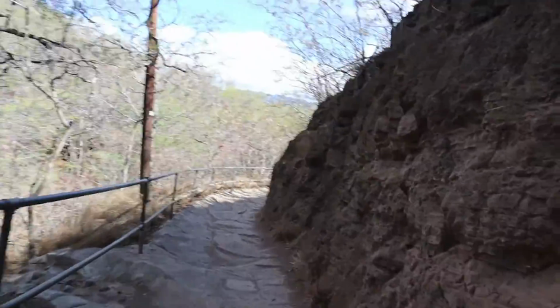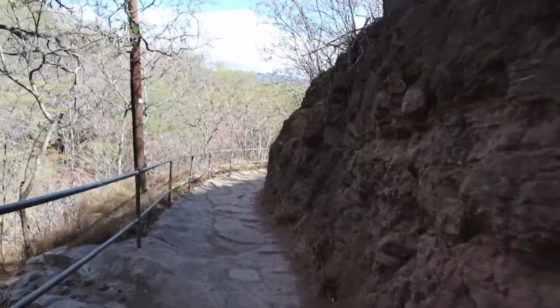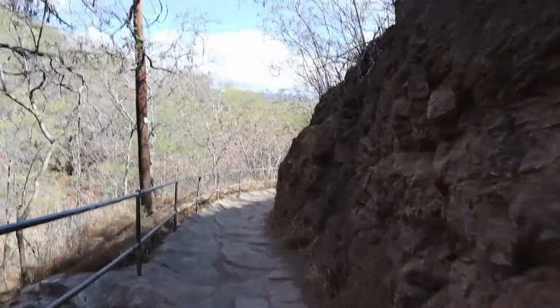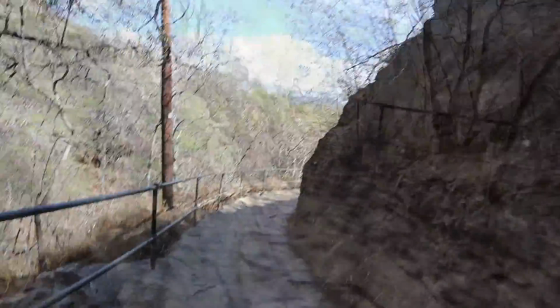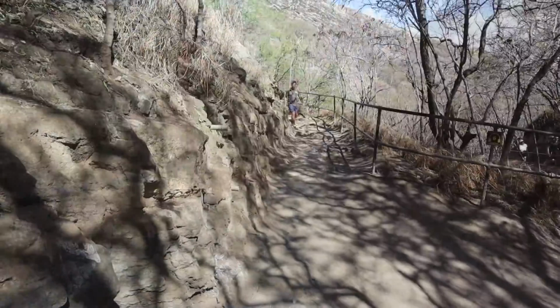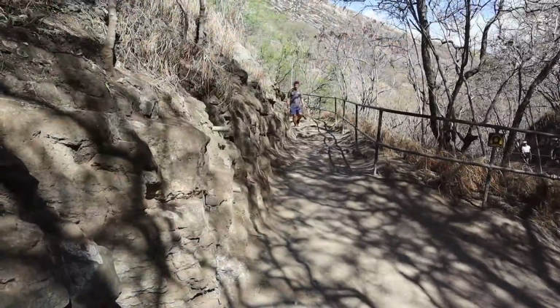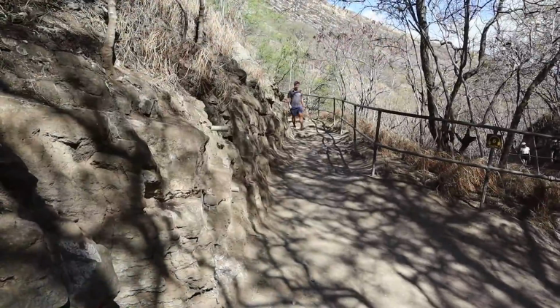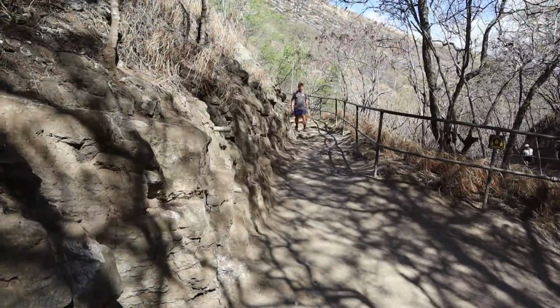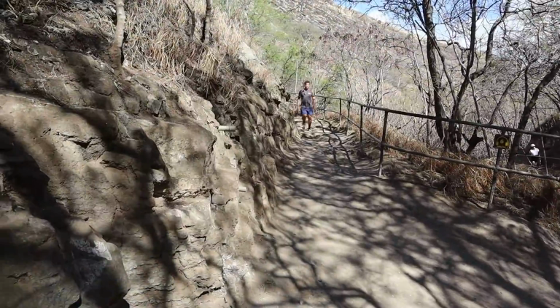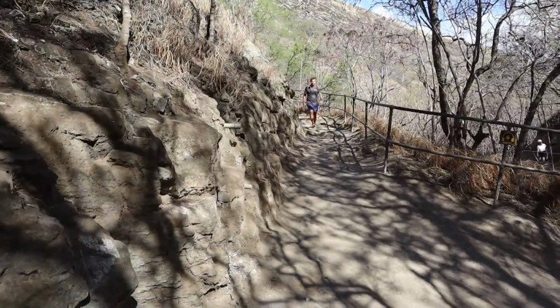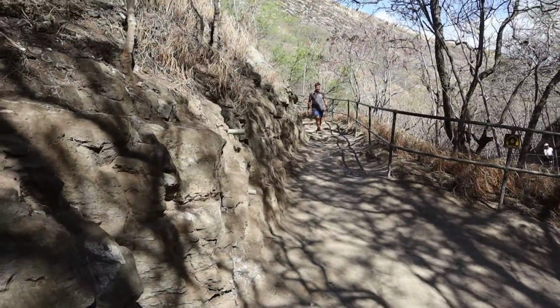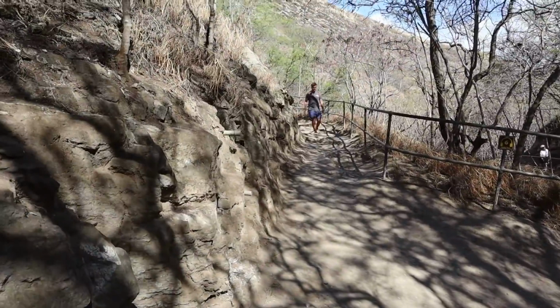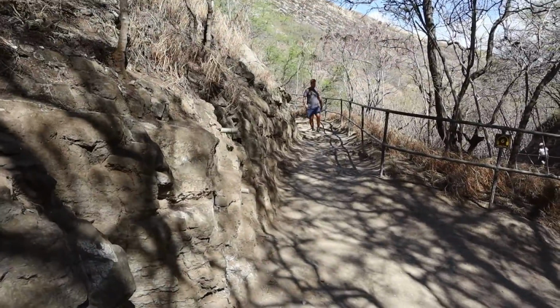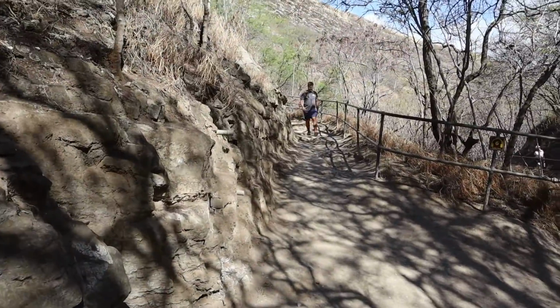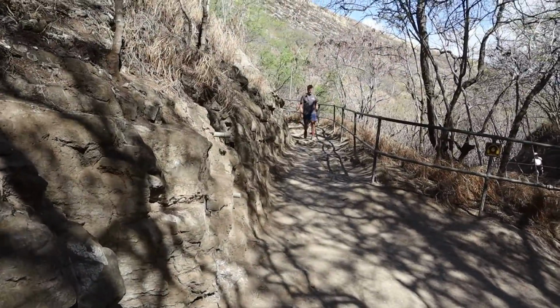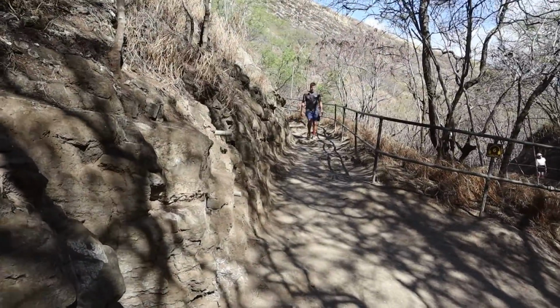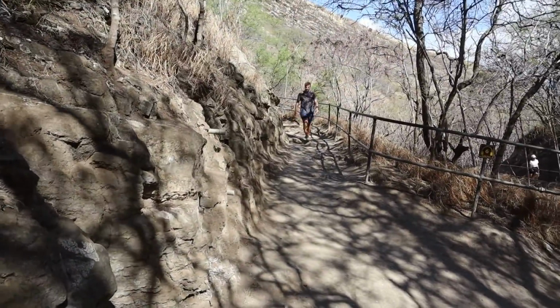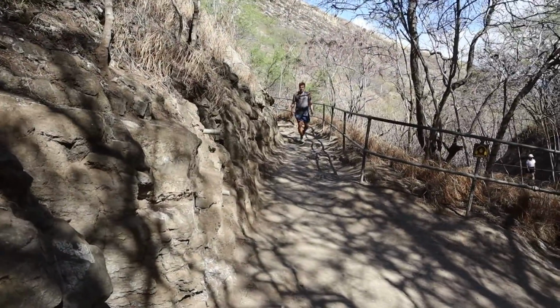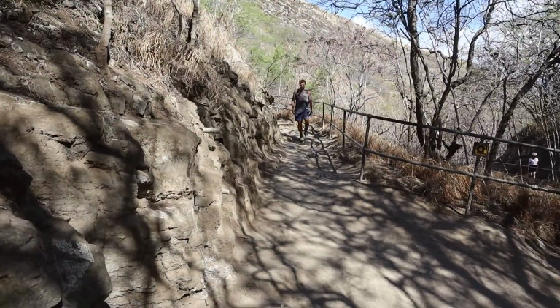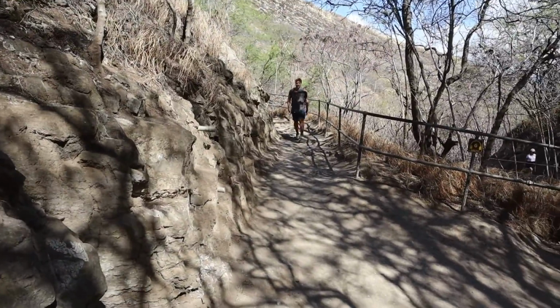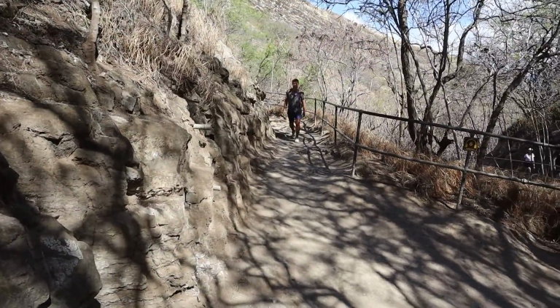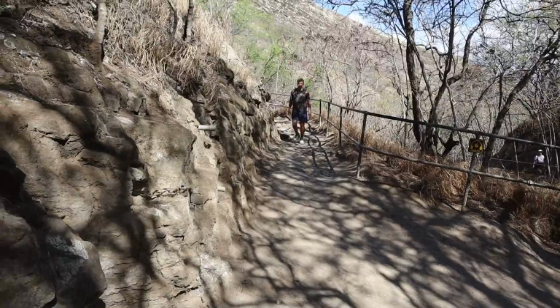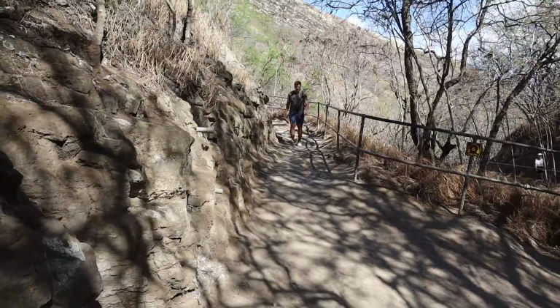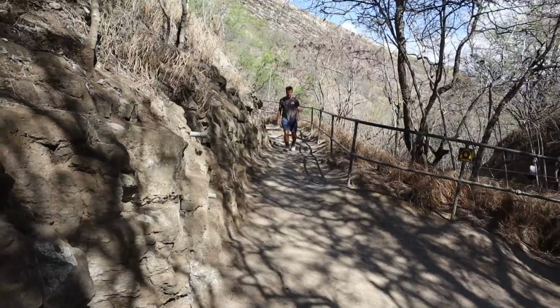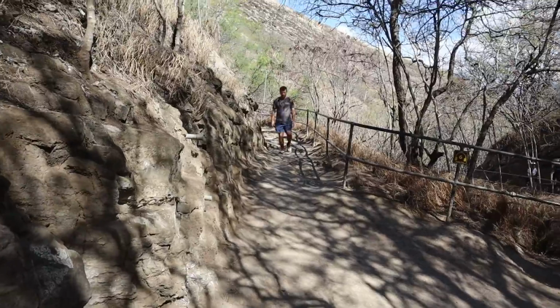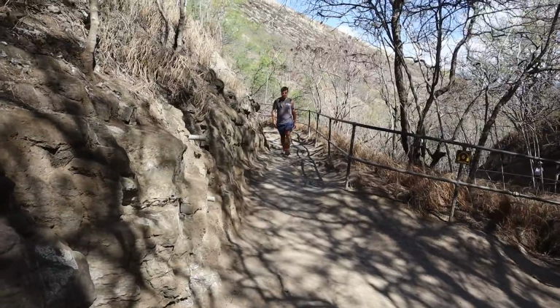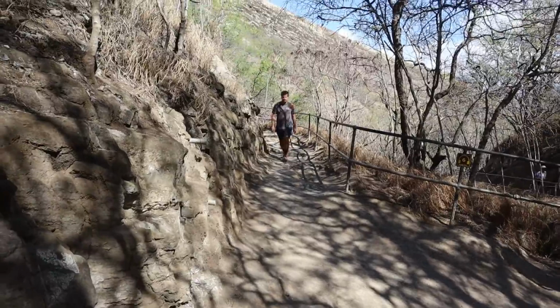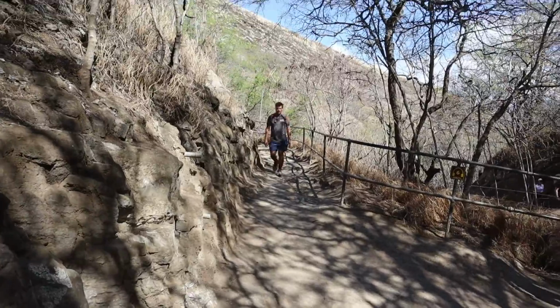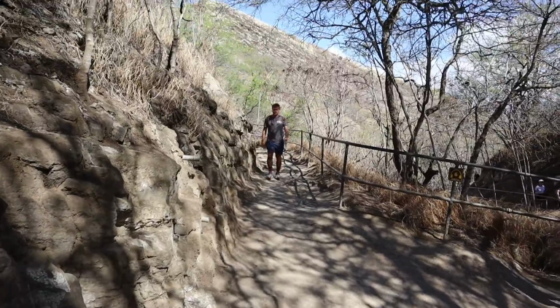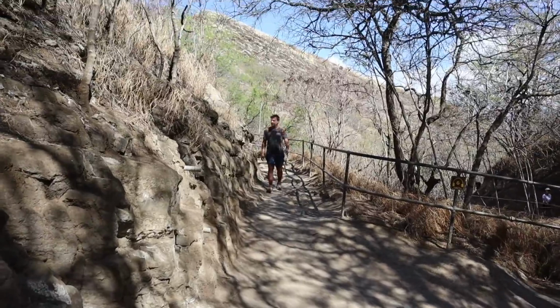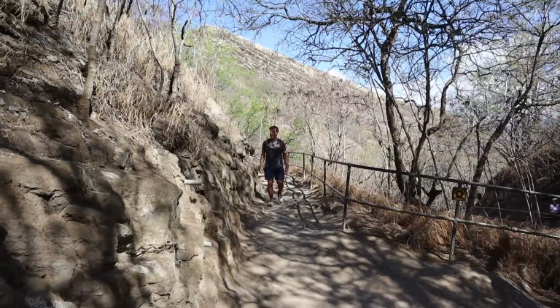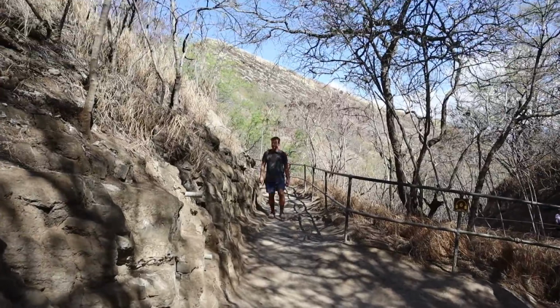Well, I hope you've enjoyed taking this hike with me up to the top of Diamond Head and learning a little bit about its volcanic history.